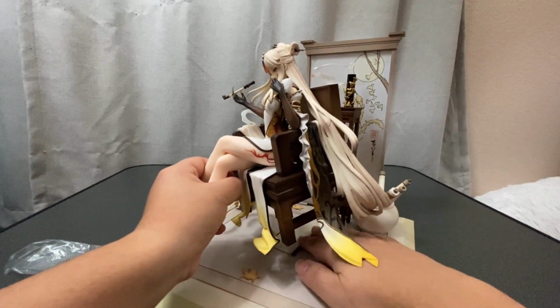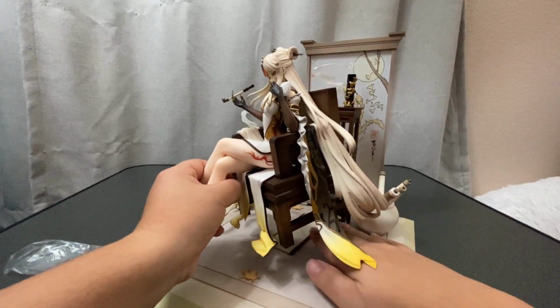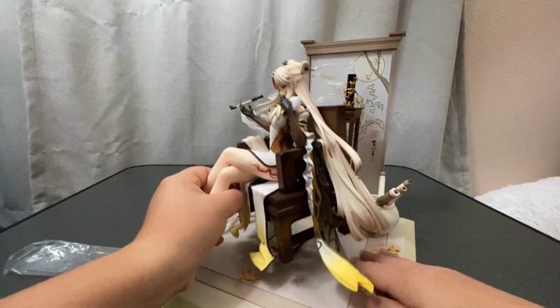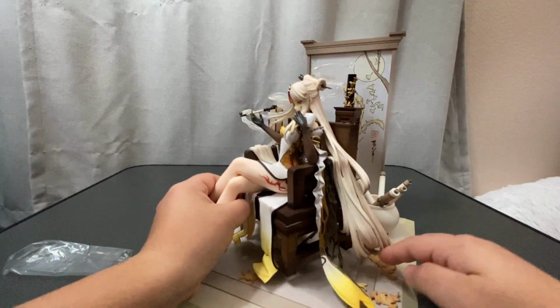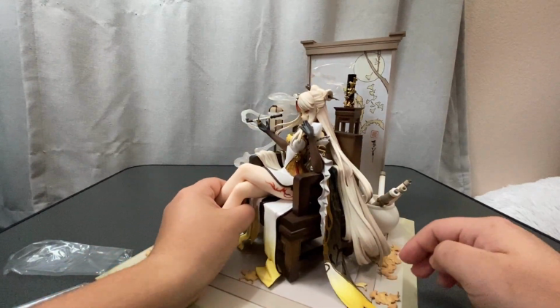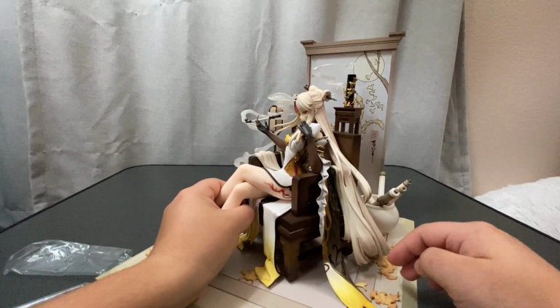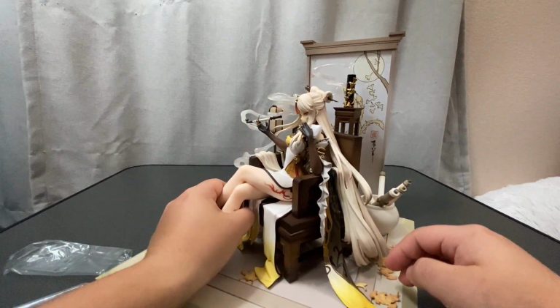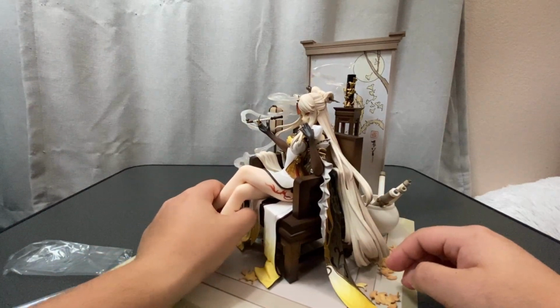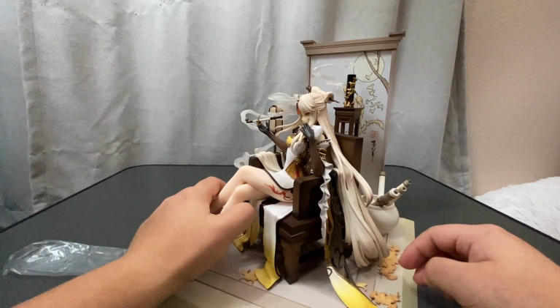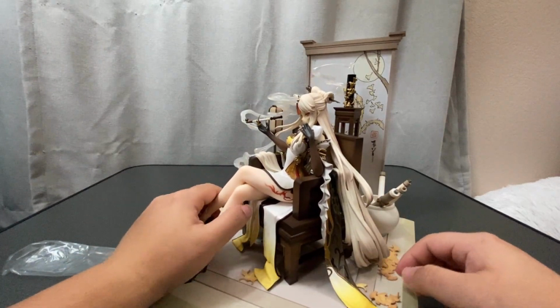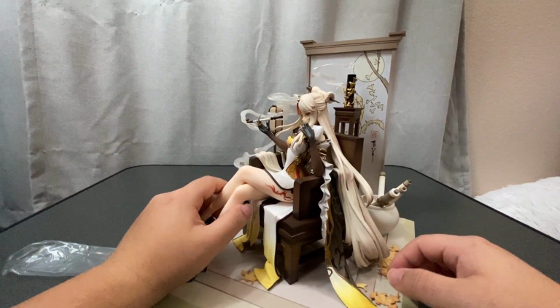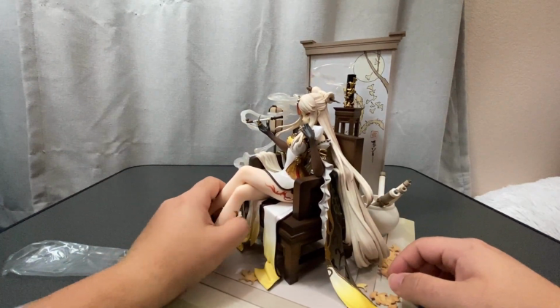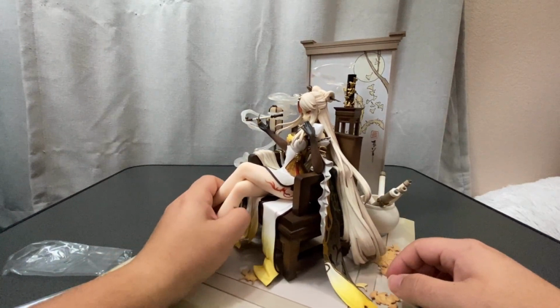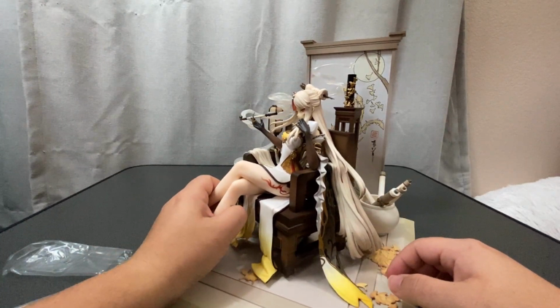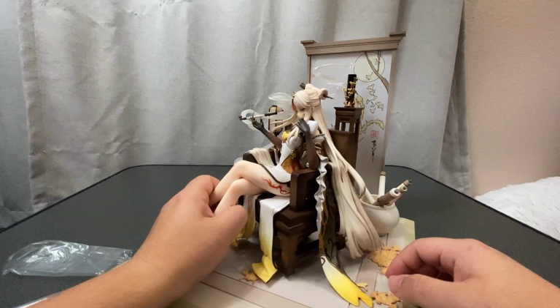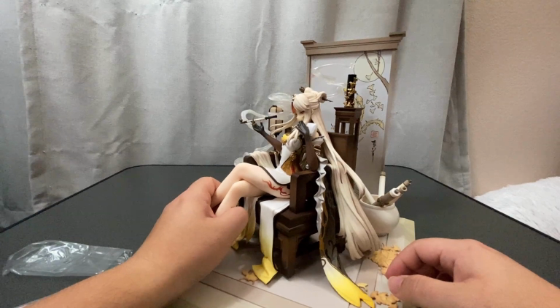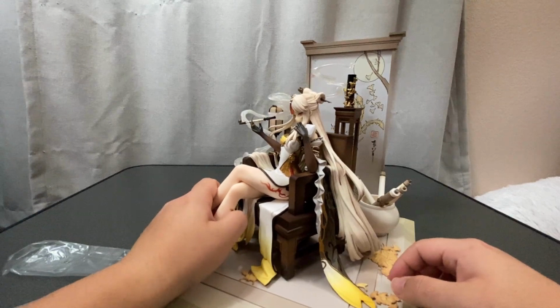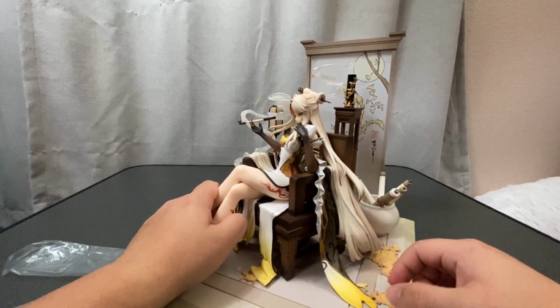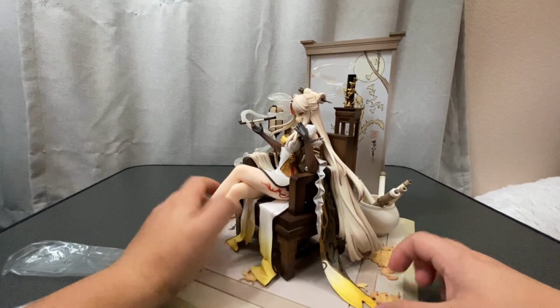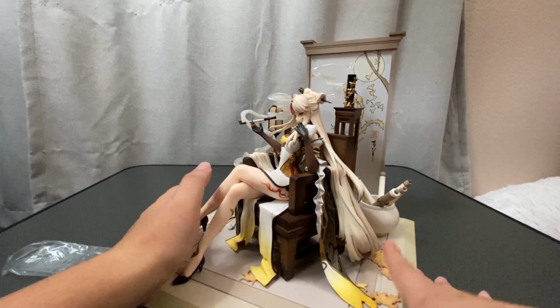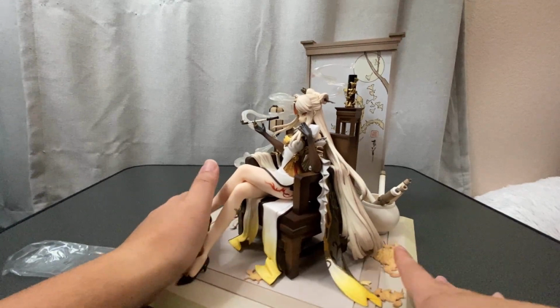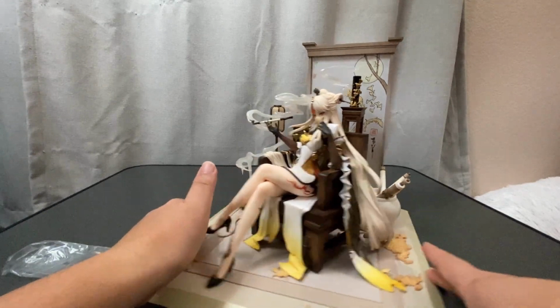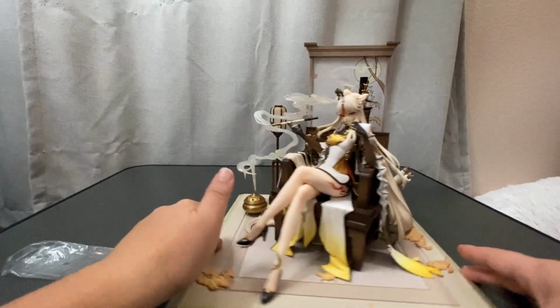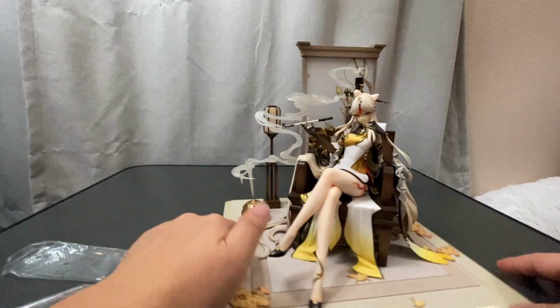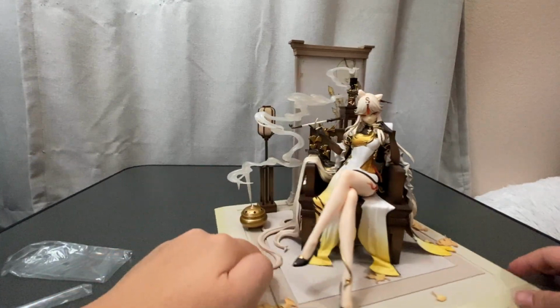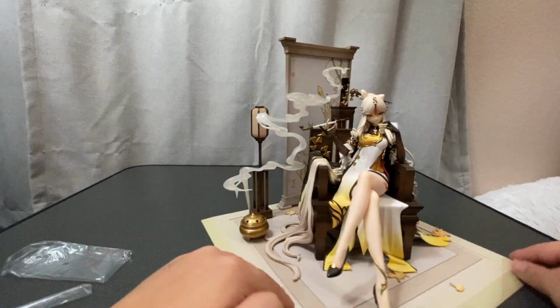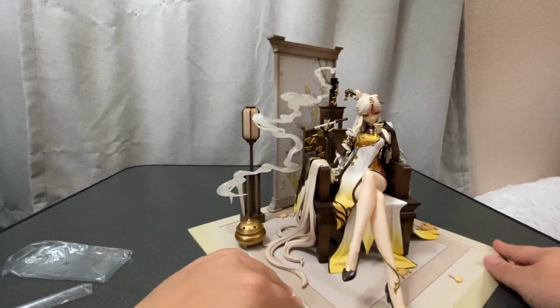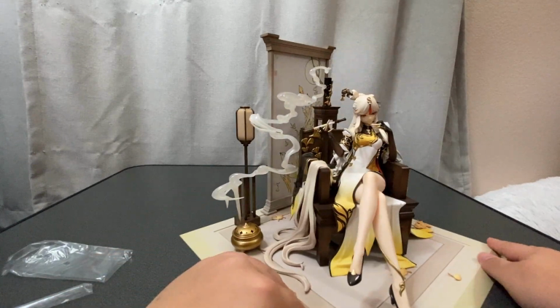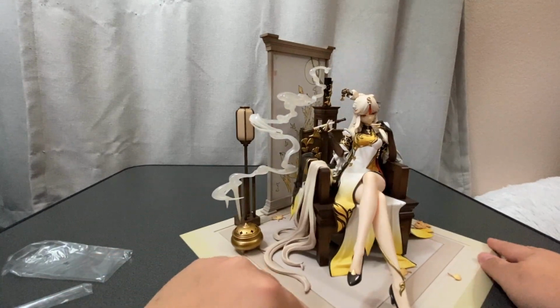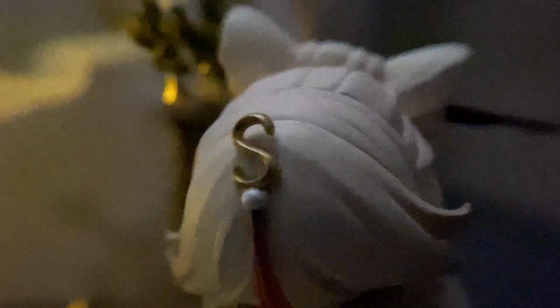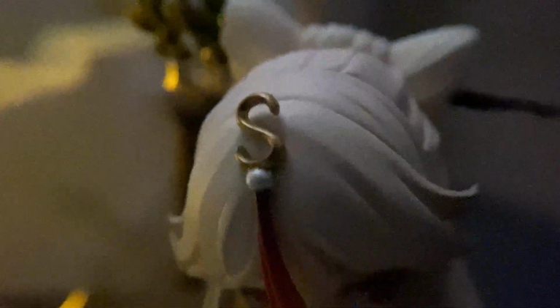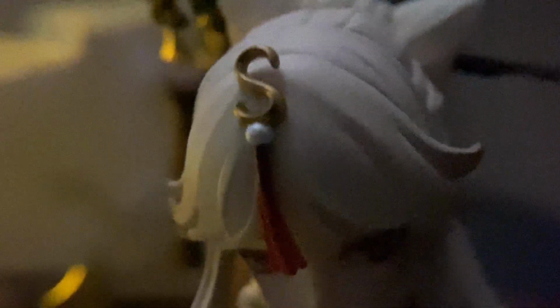In my showcase, I did put in the battery for the lantern and I'm going to be showing how the glow radiates off her. Let's put in the light.